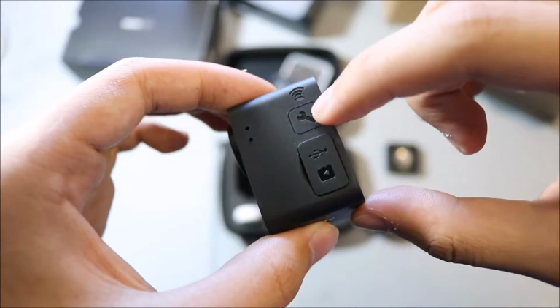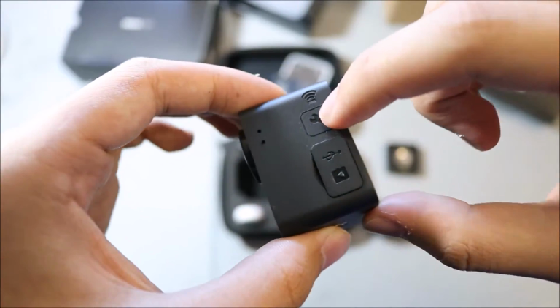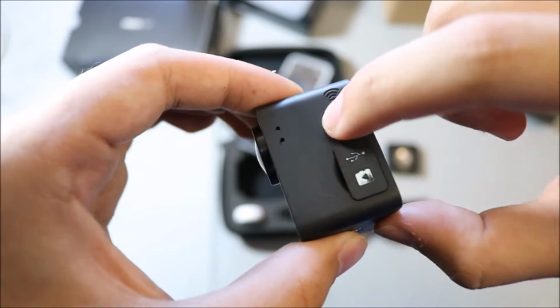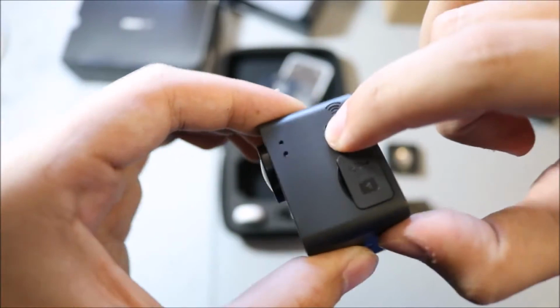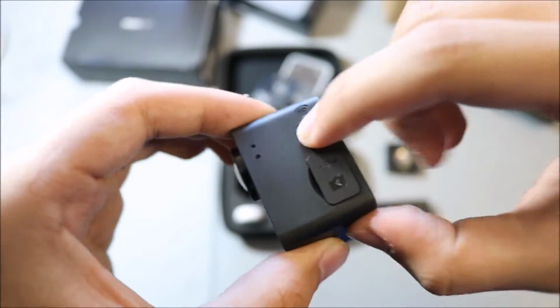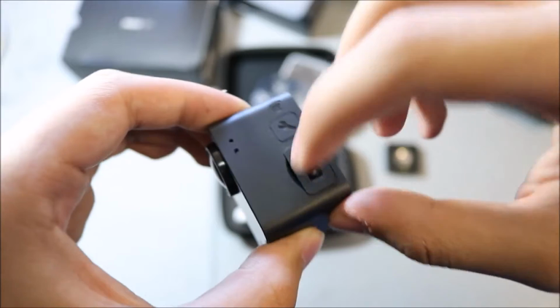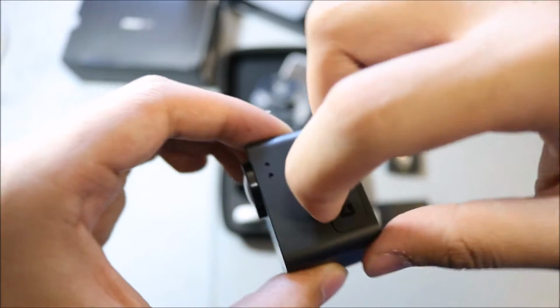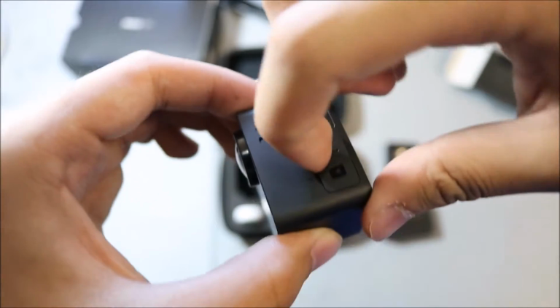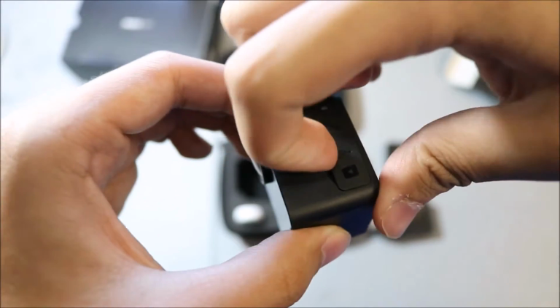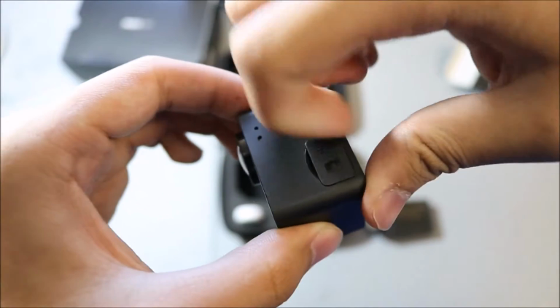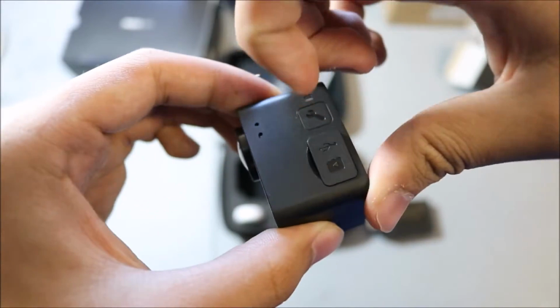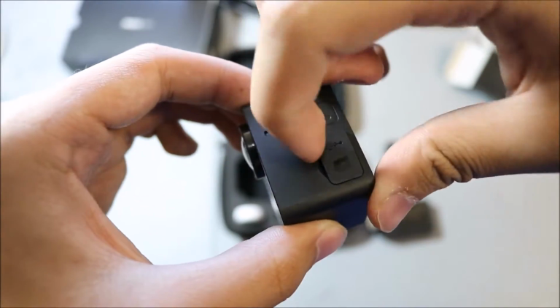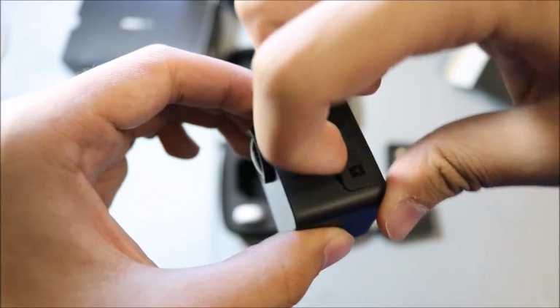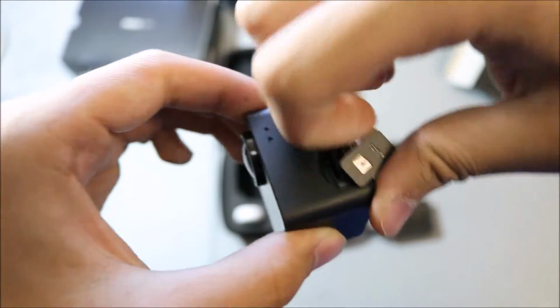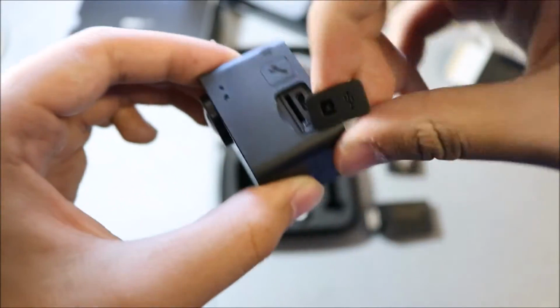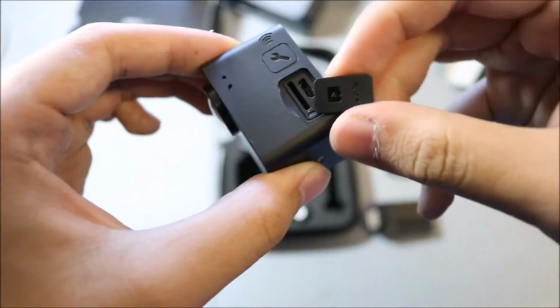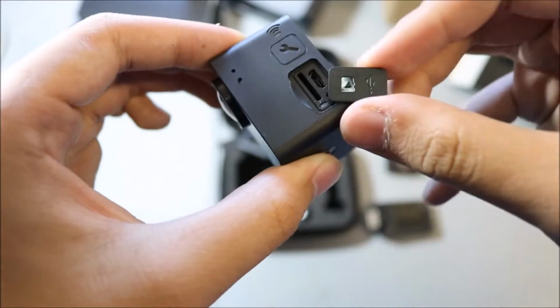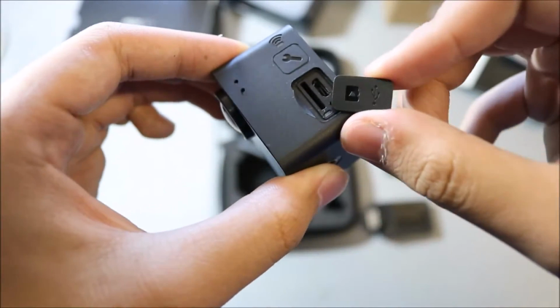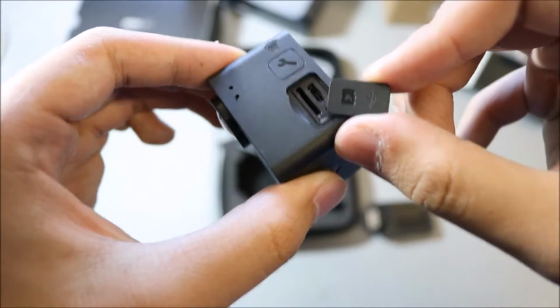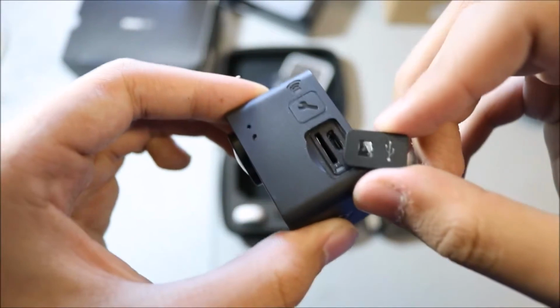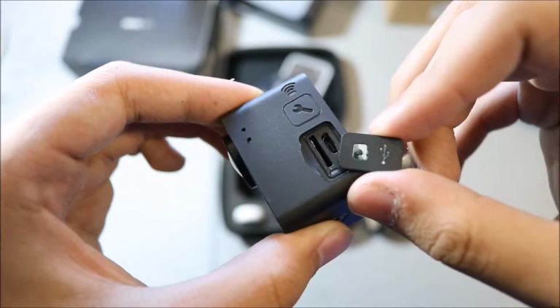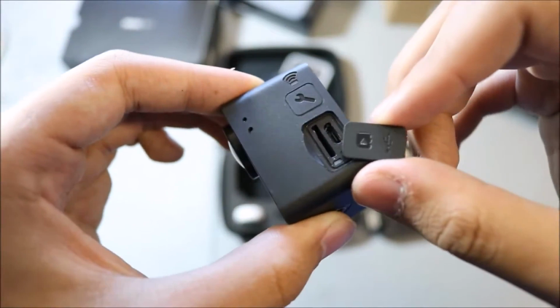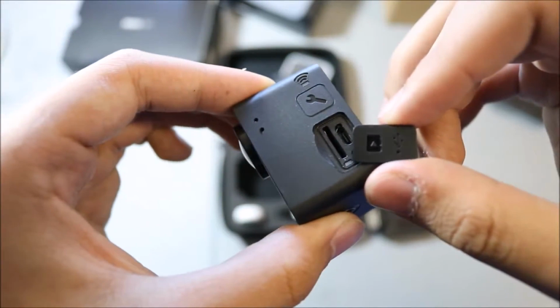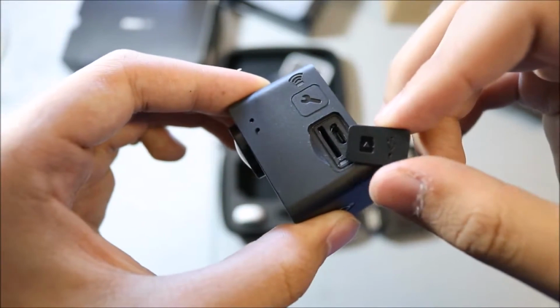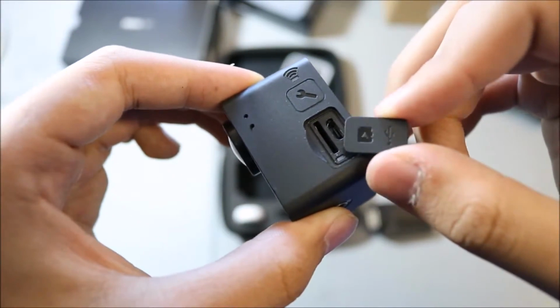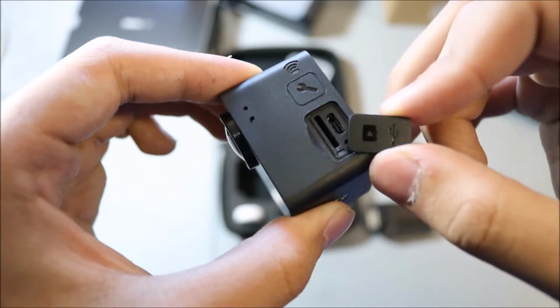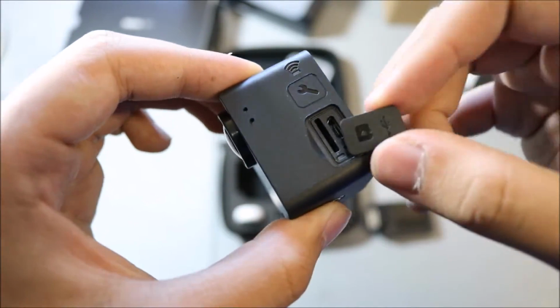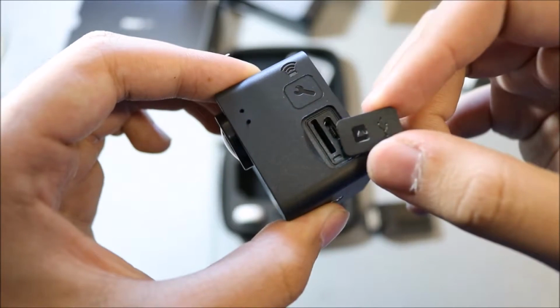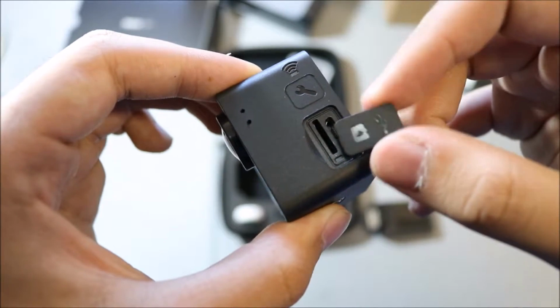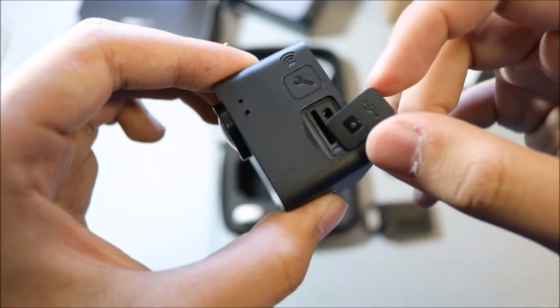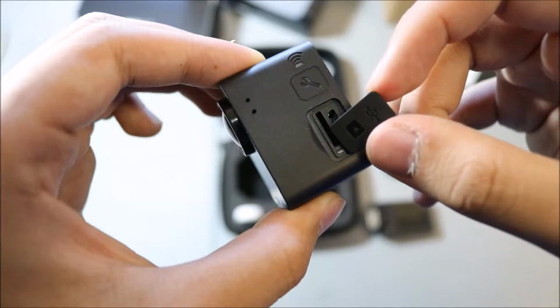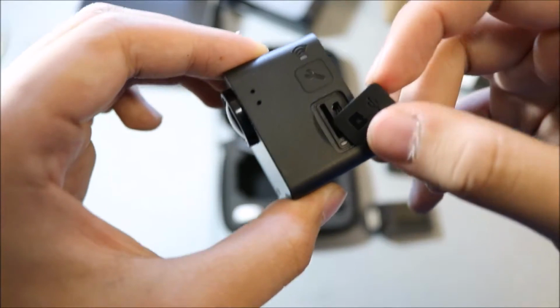Here you got the settings button, and in here is where you plug in the USB cable and where you put the micro SD card in.